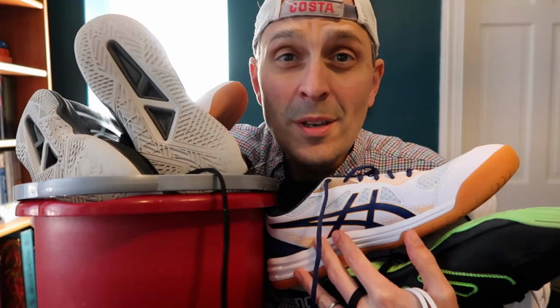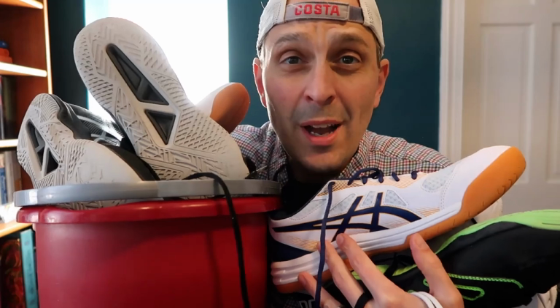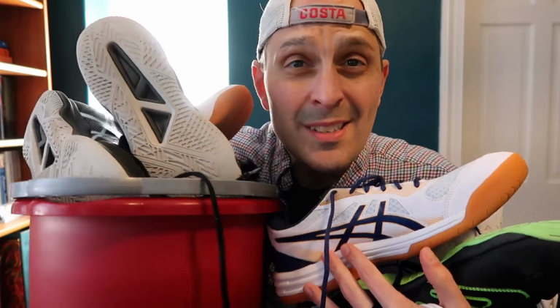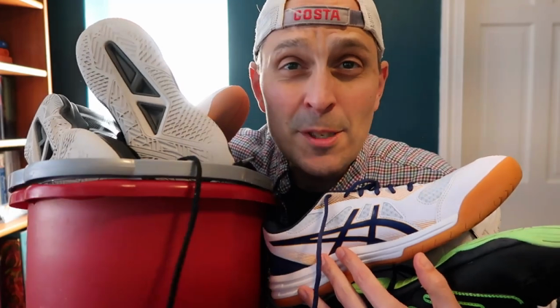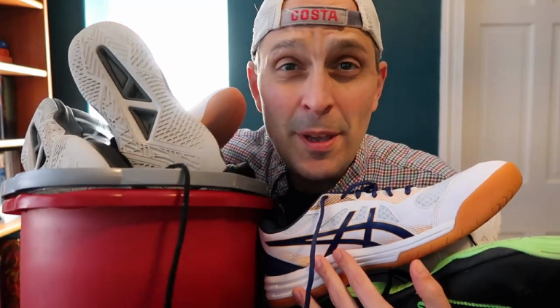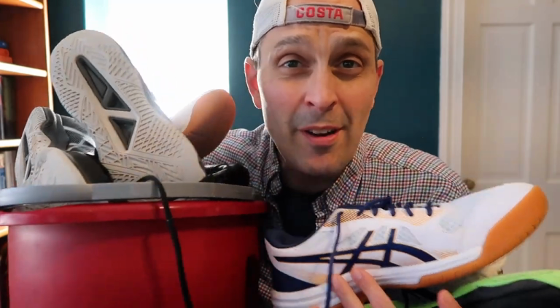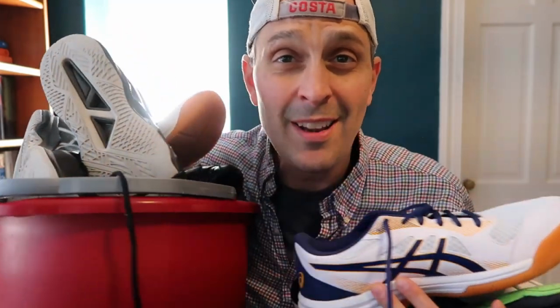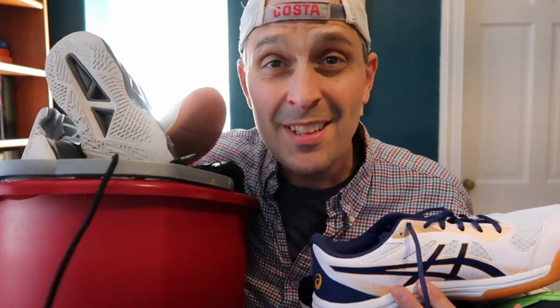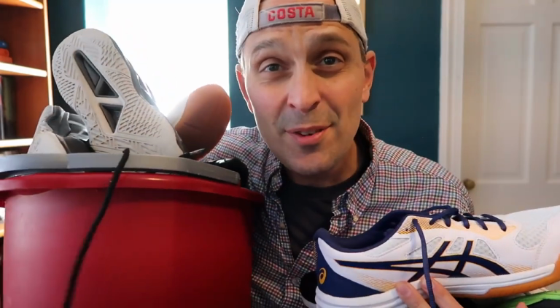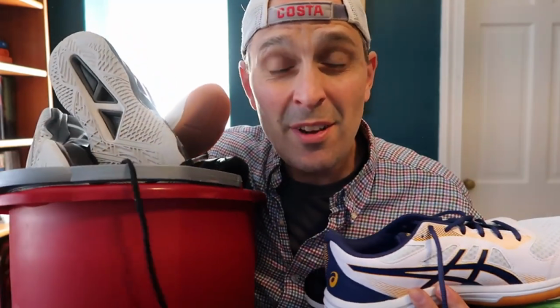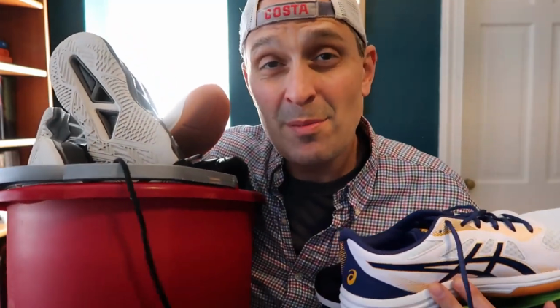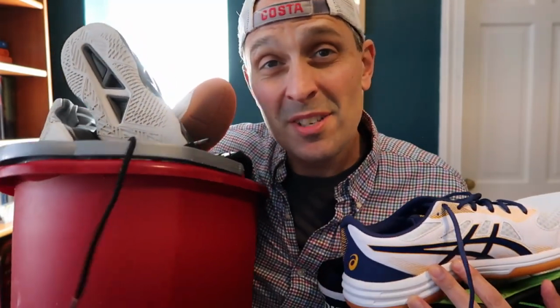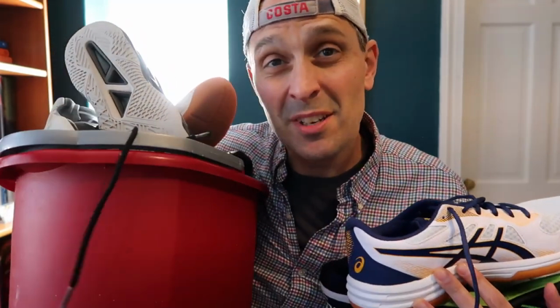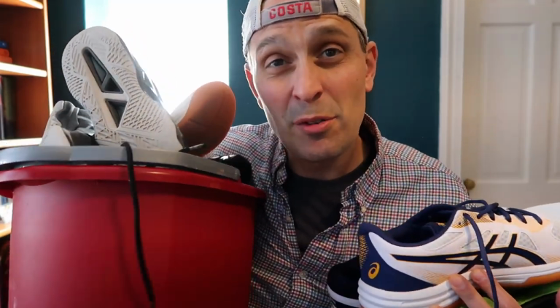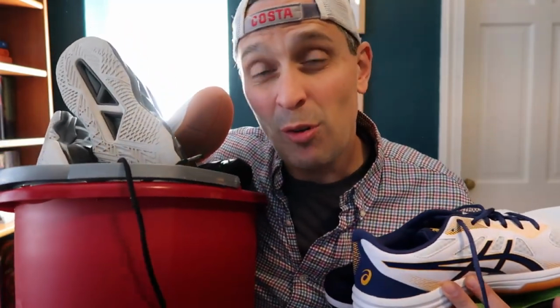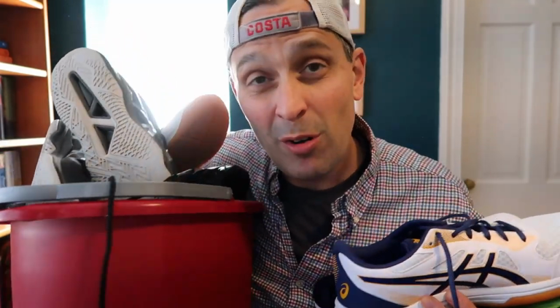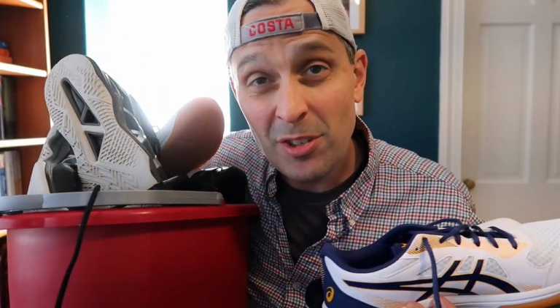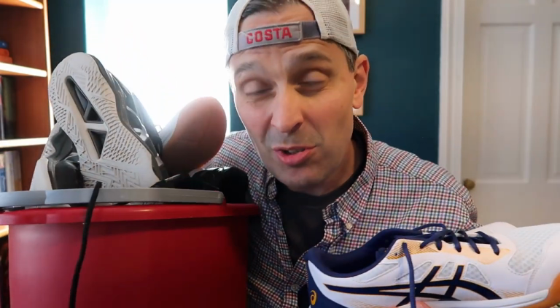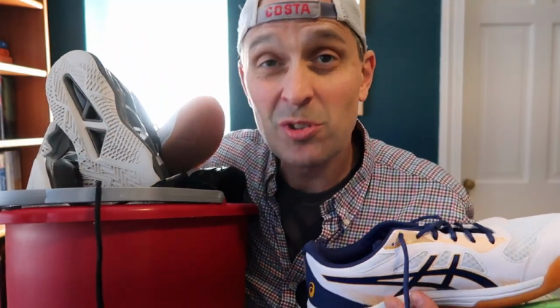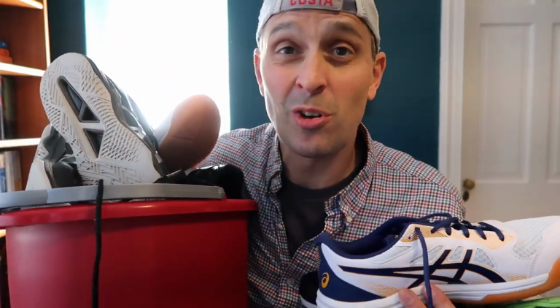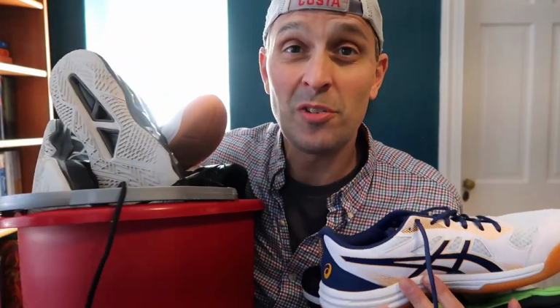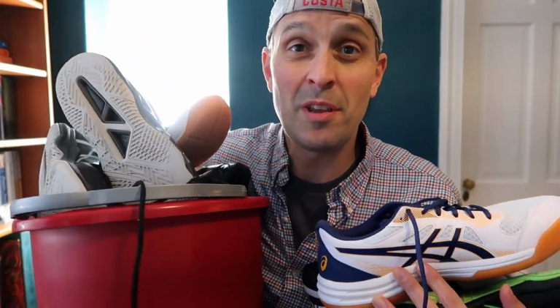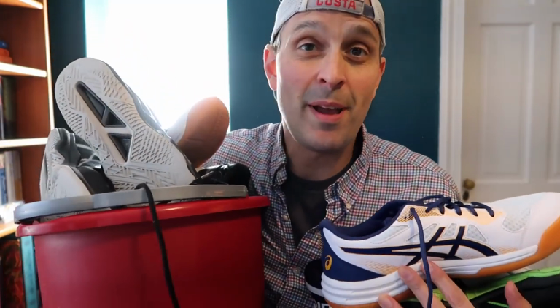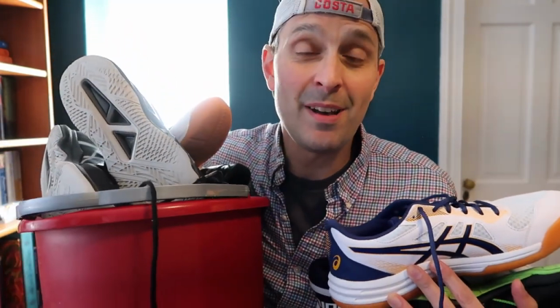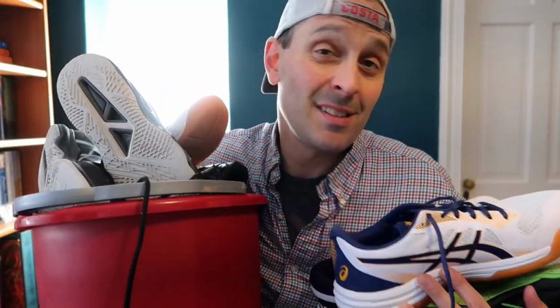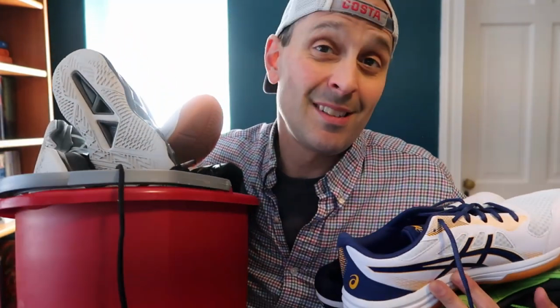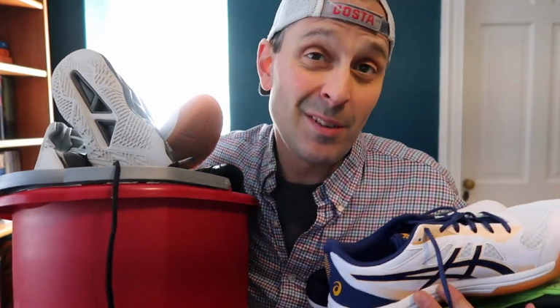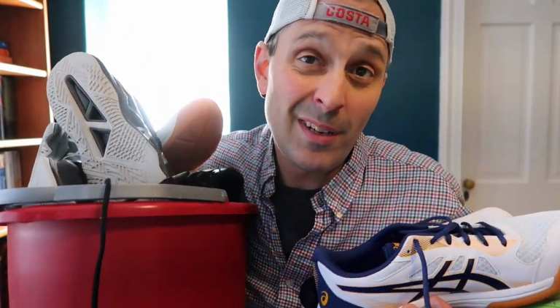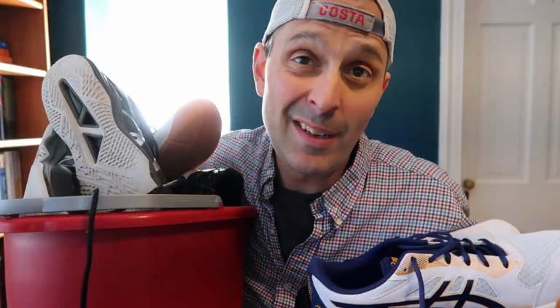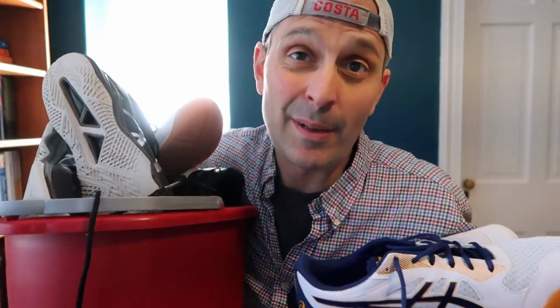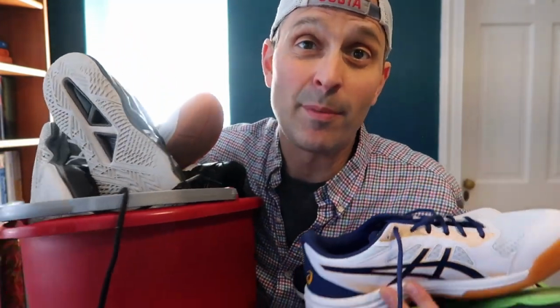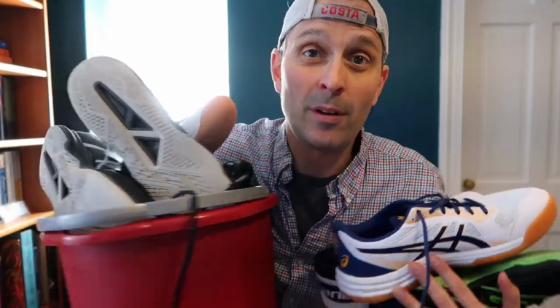What's up guys, it's Pierre, and in this video I'm just gonna go through all the shoes currently in my house and tell you what I think about them all.